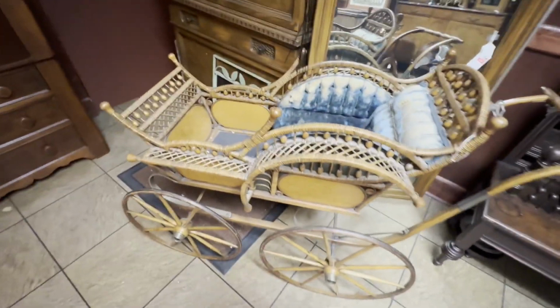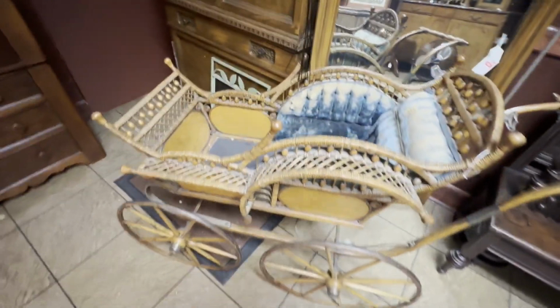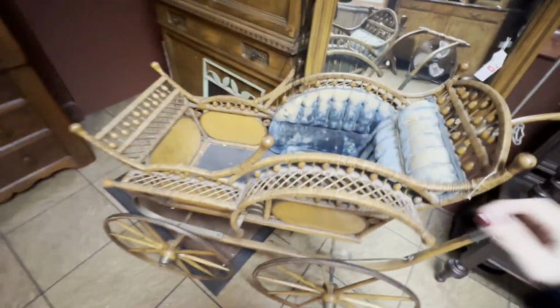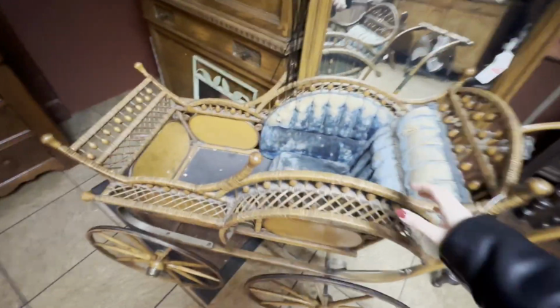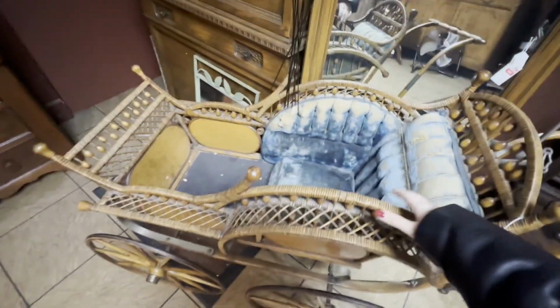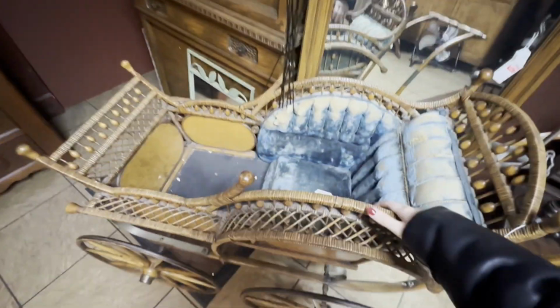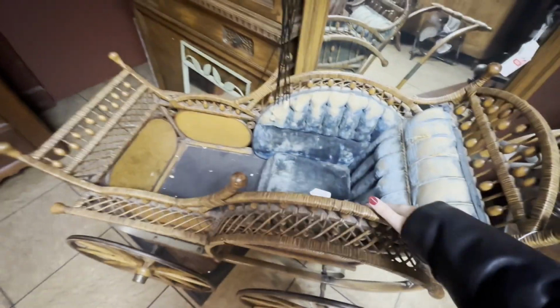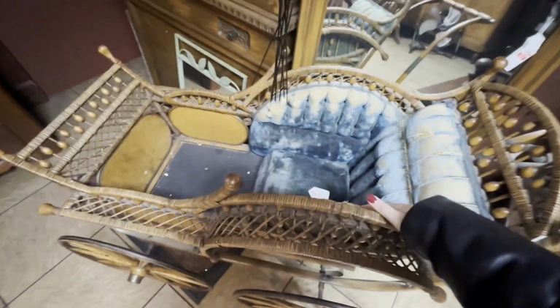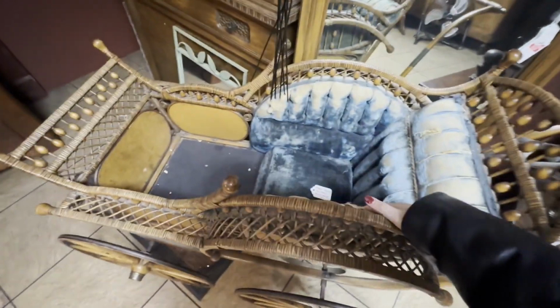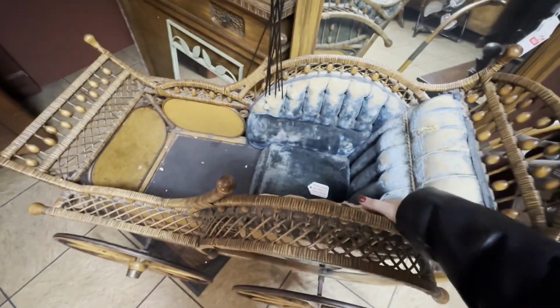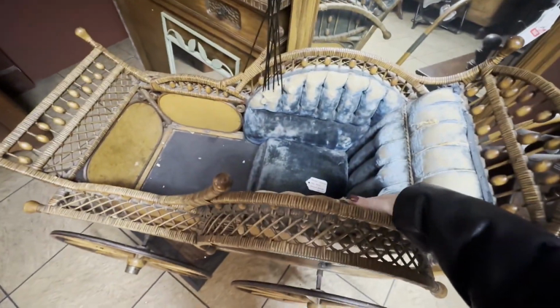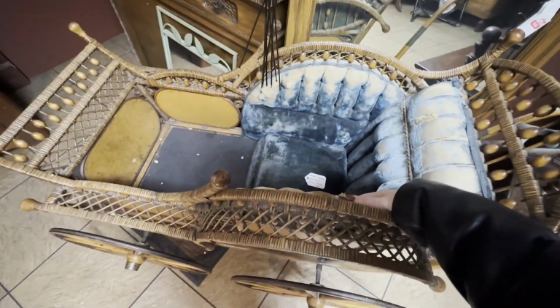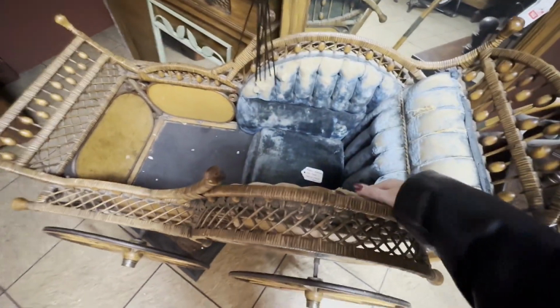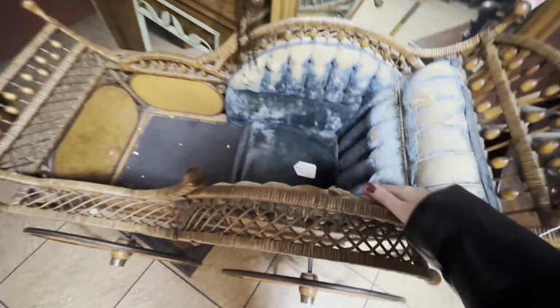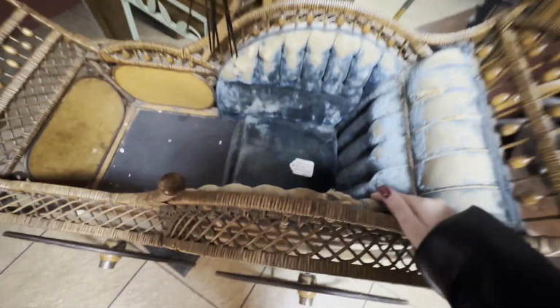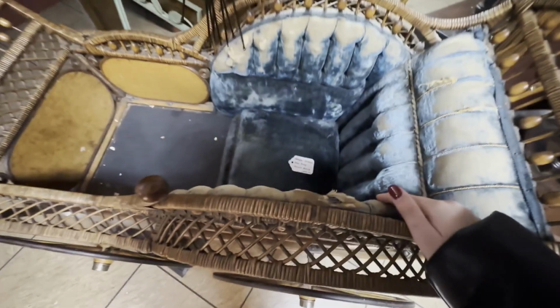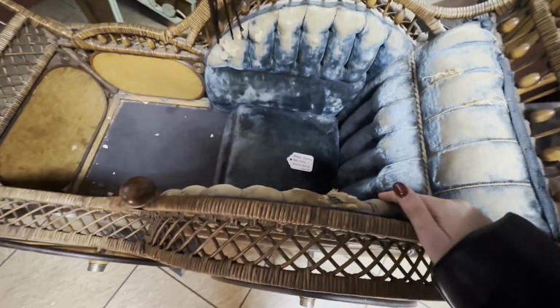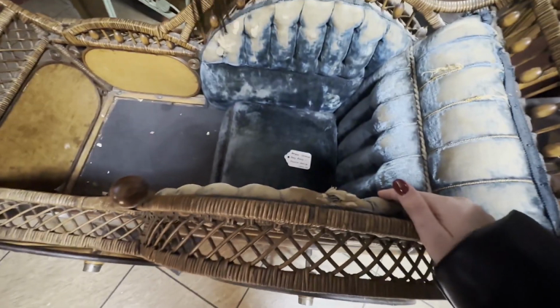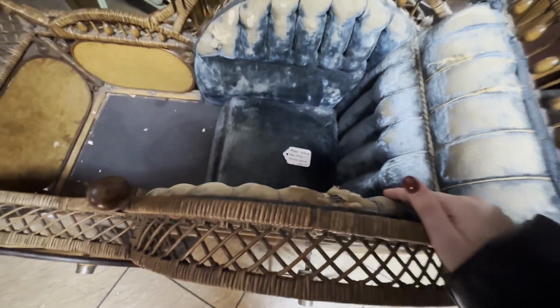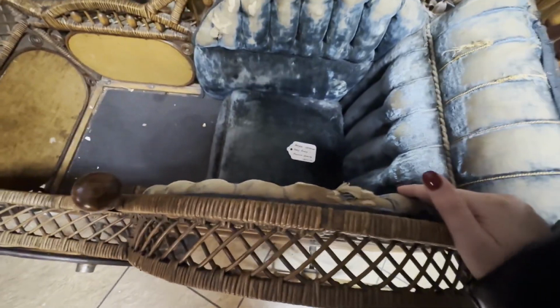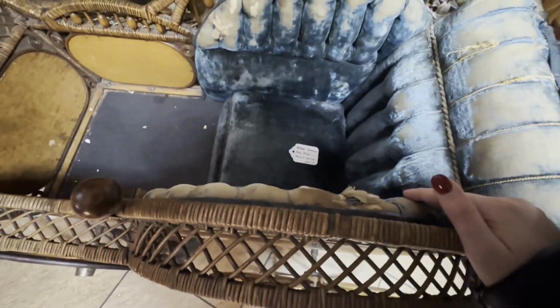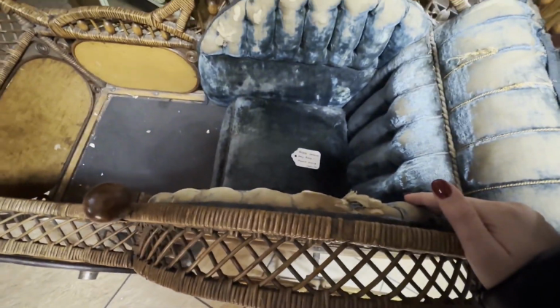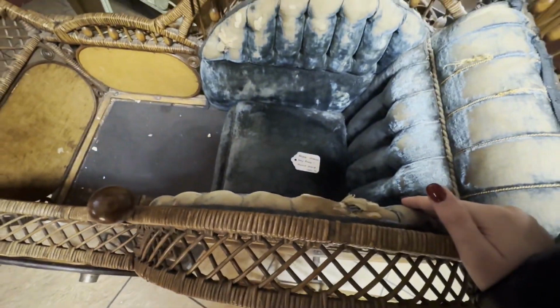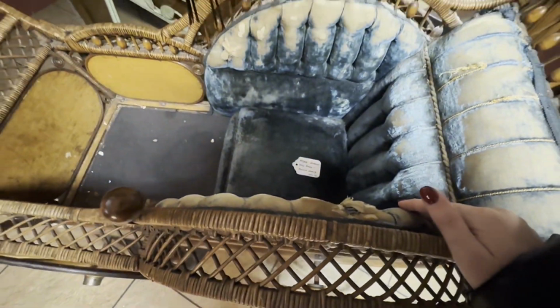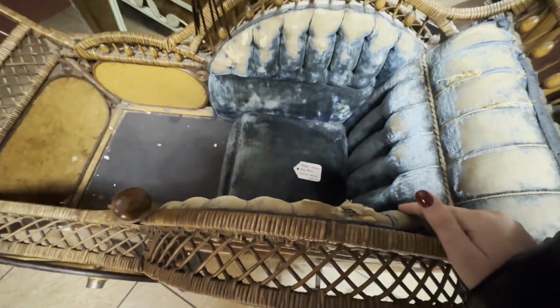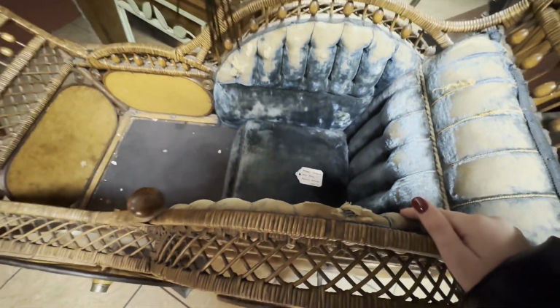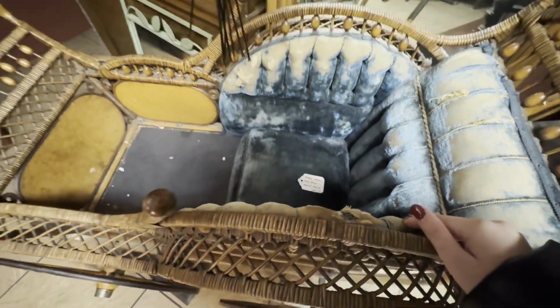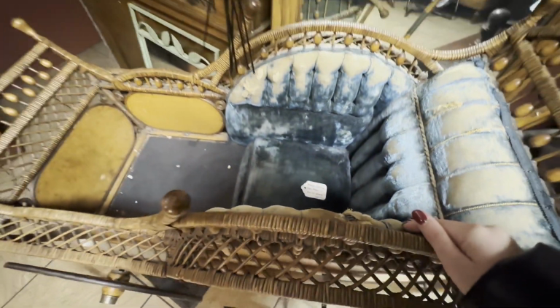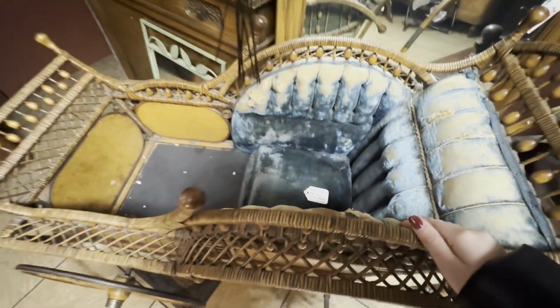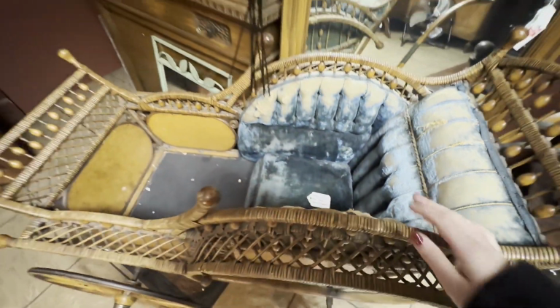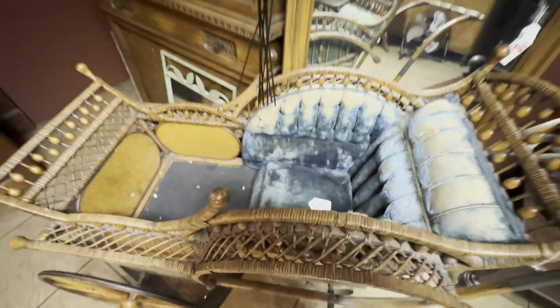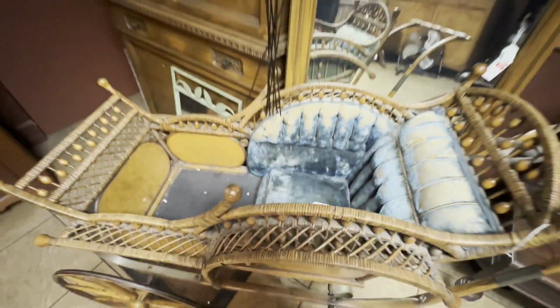This thing is cool. Antique baby buggy, $1,200.